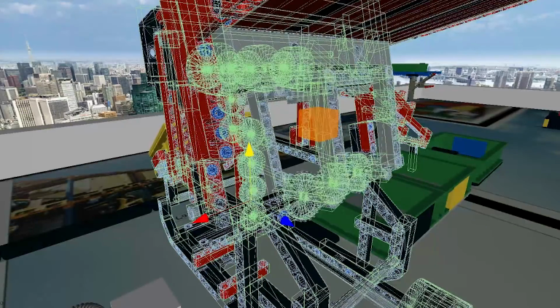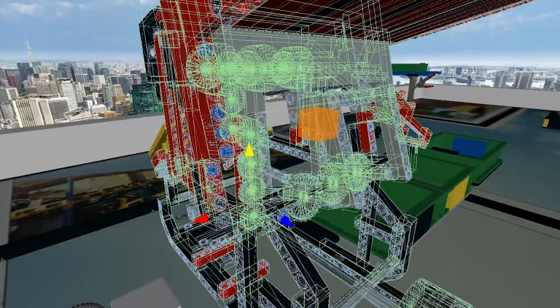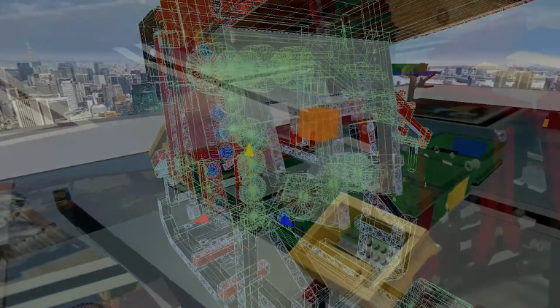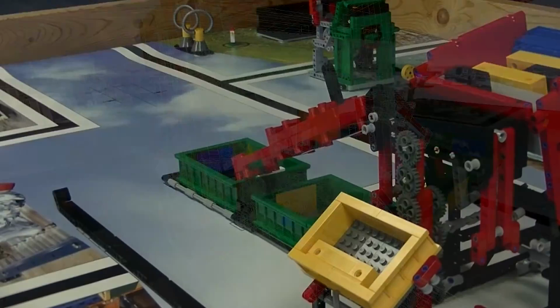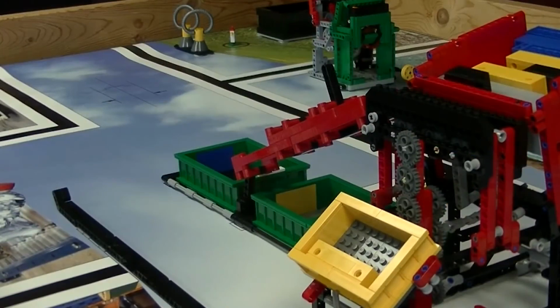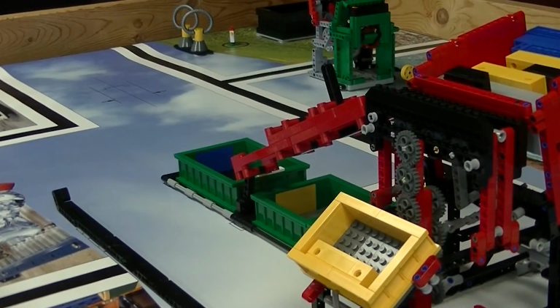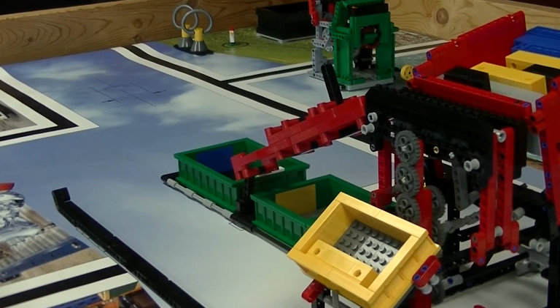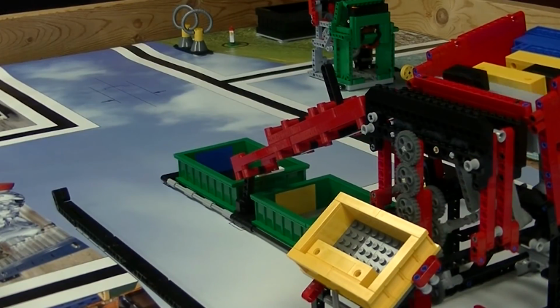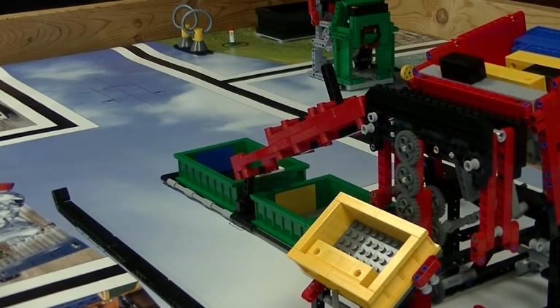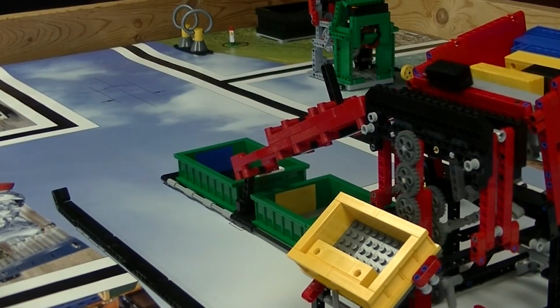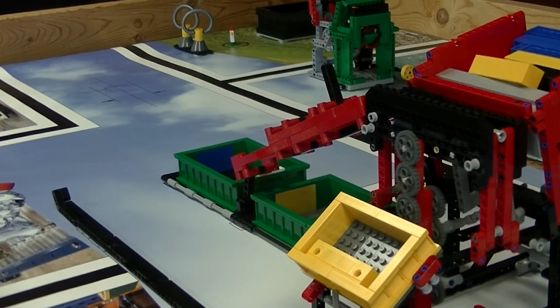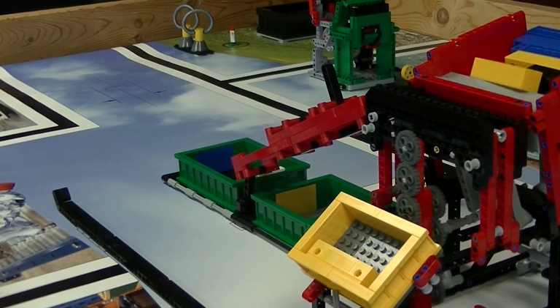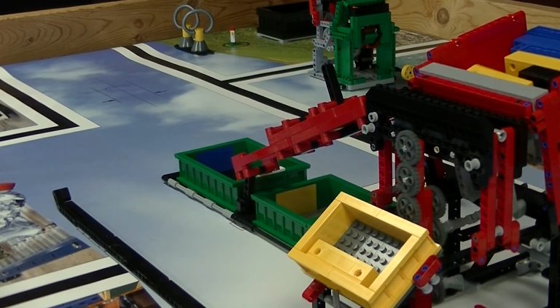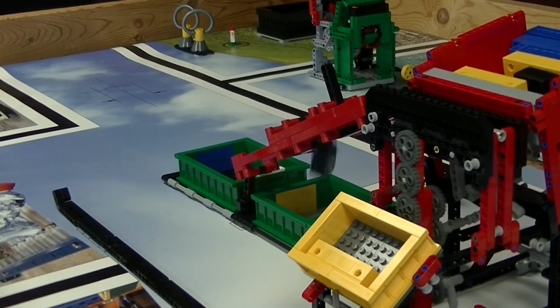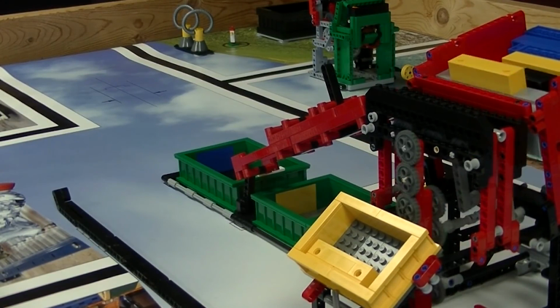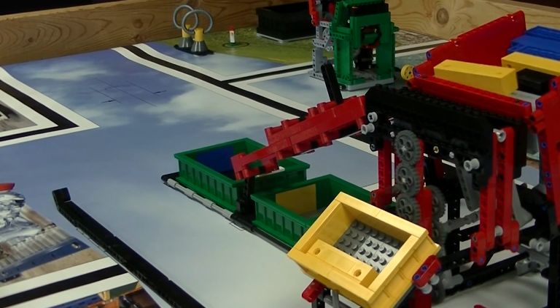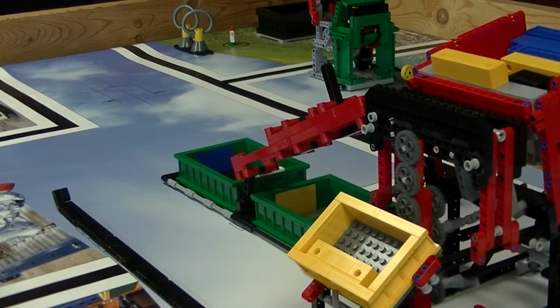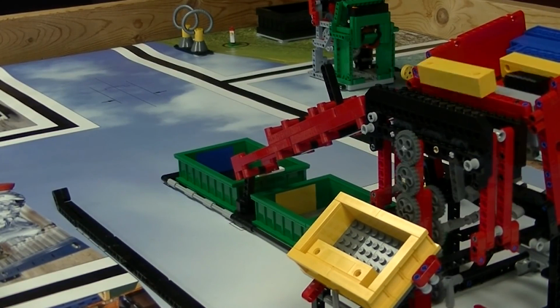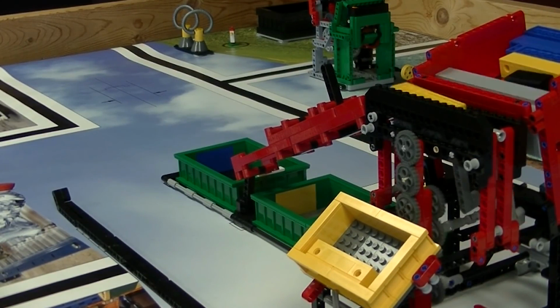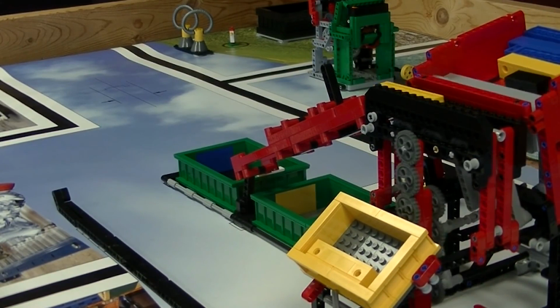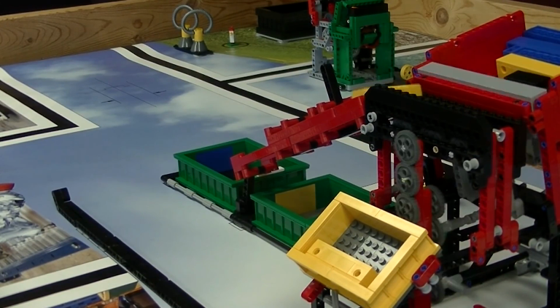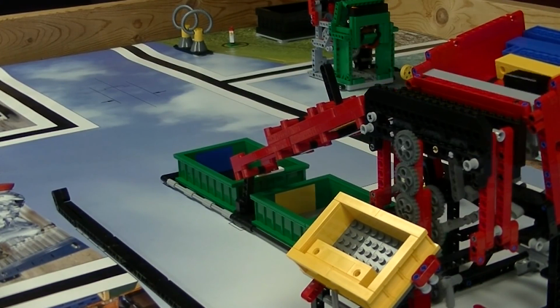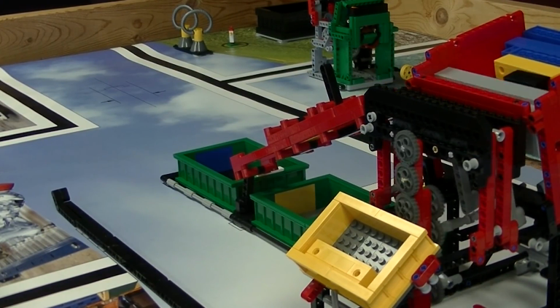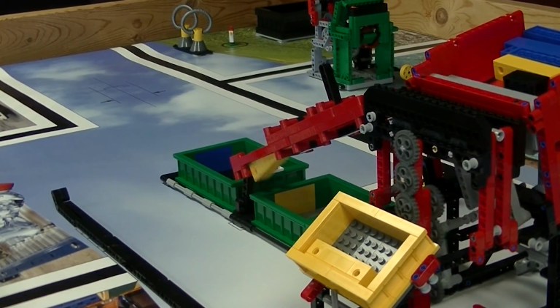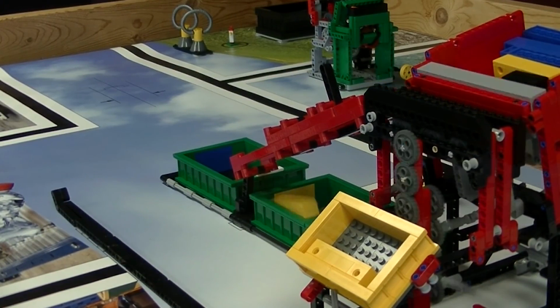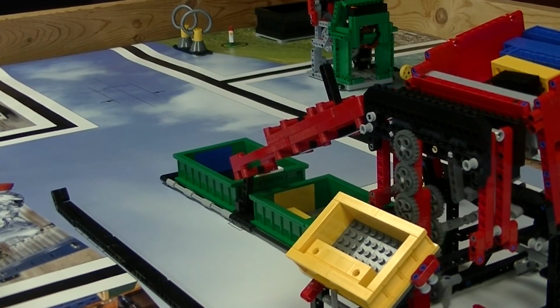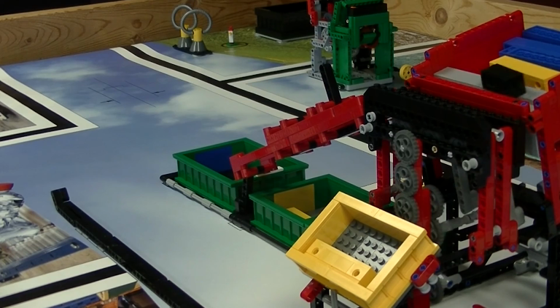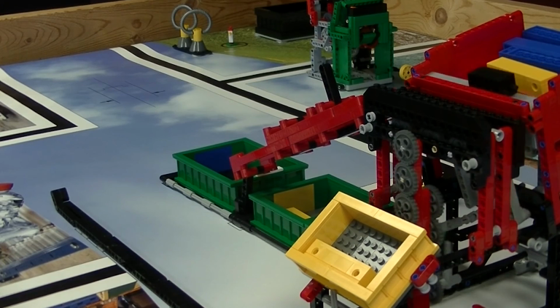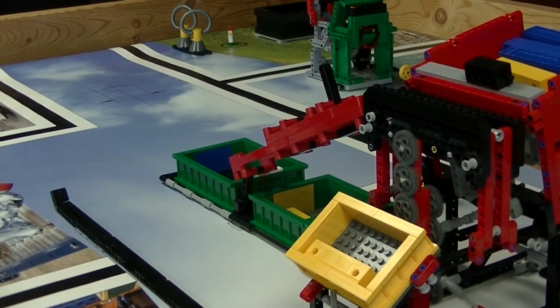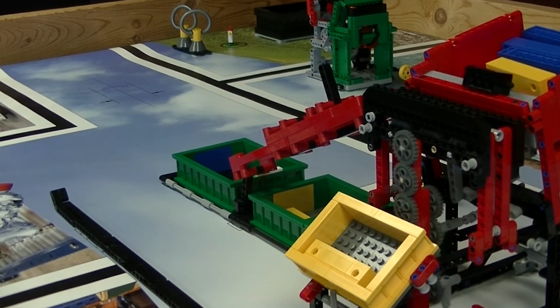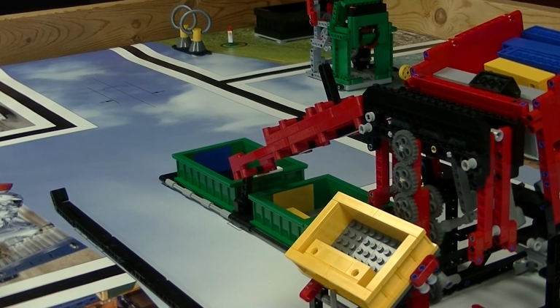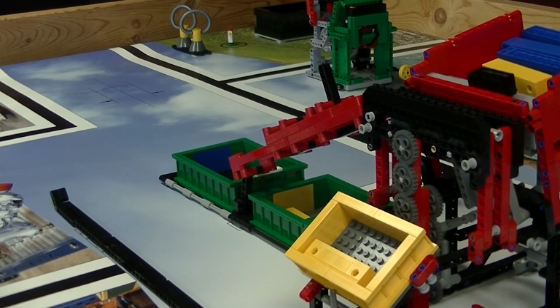The Virtual Robotics Toolkit is an invaluable resource to any robotics team looking to get the leg up over the competition.